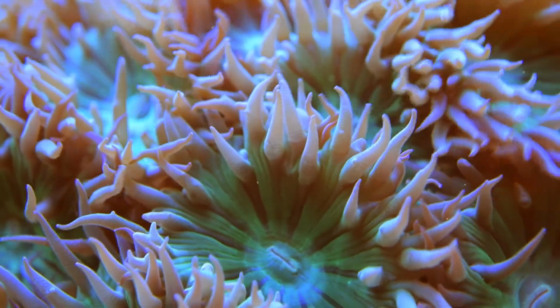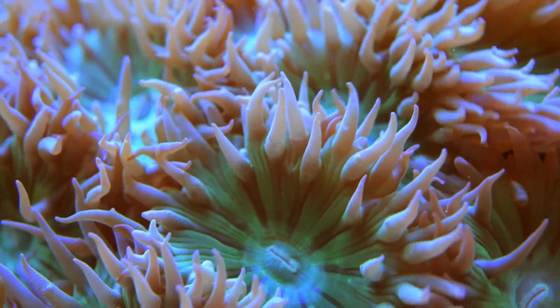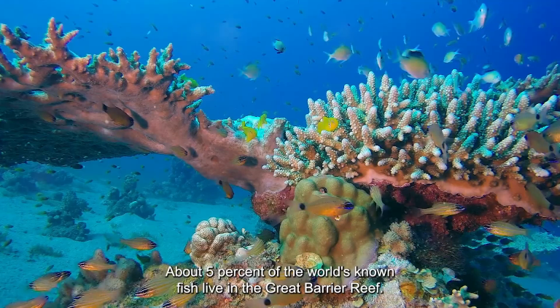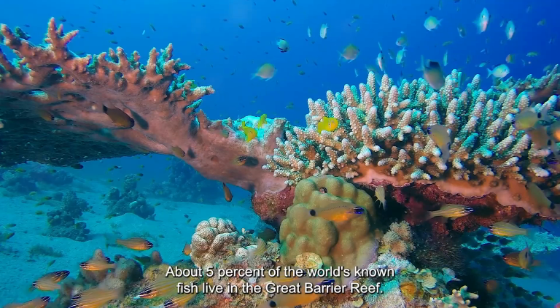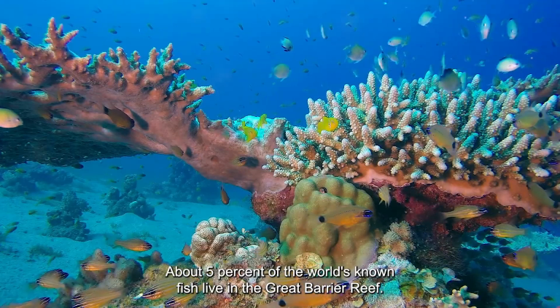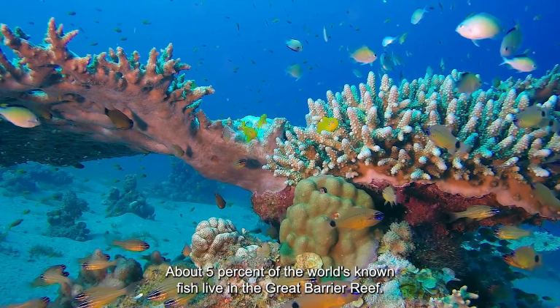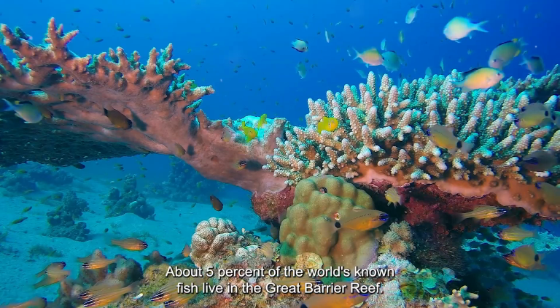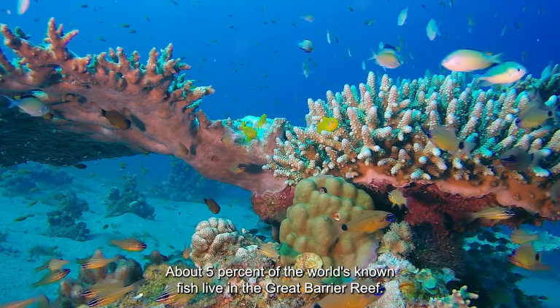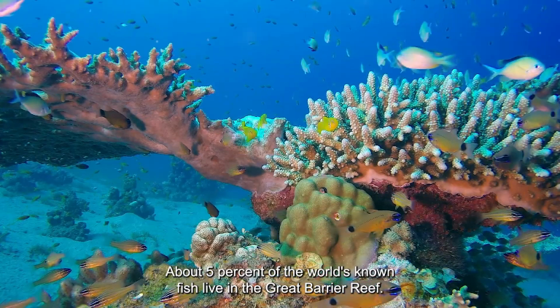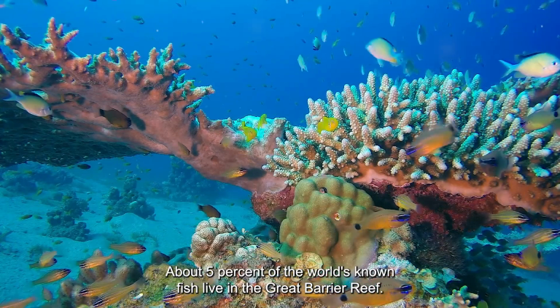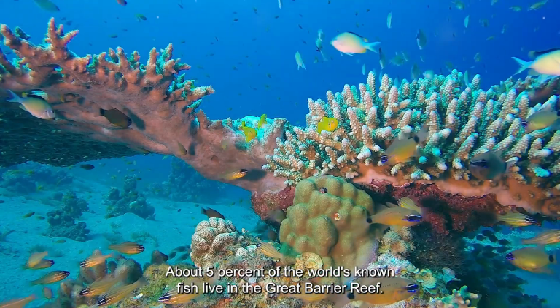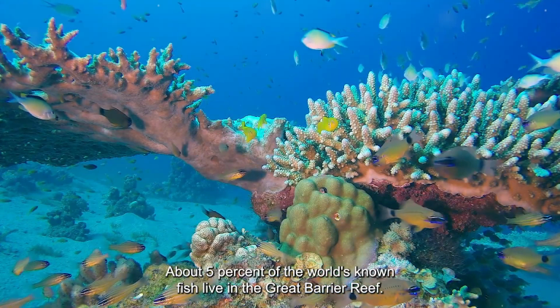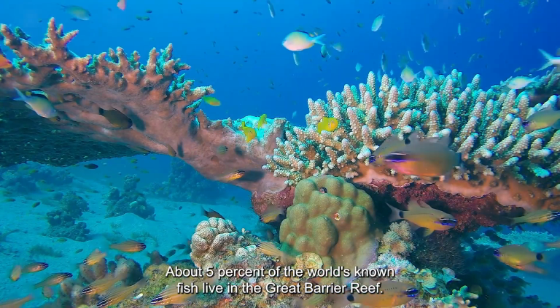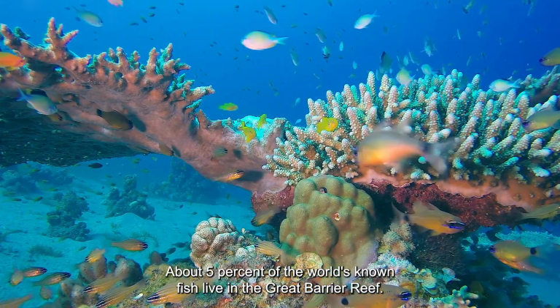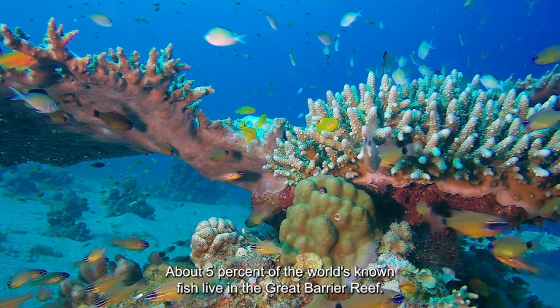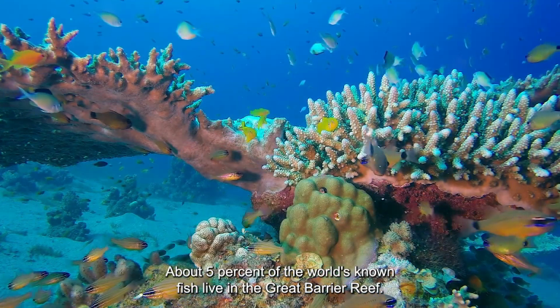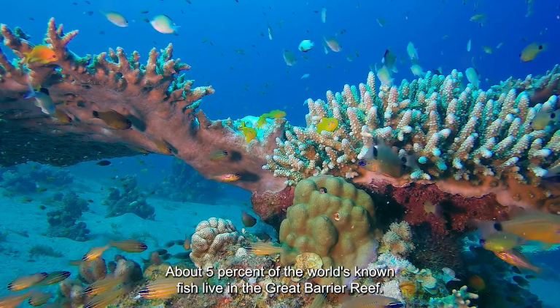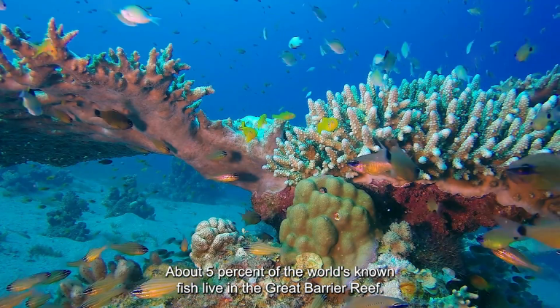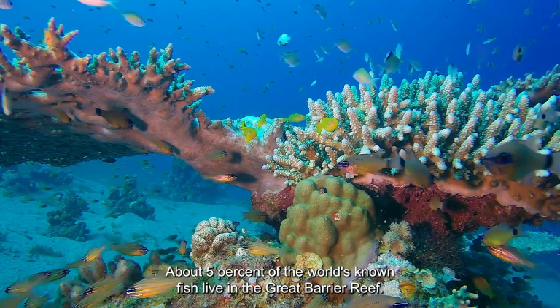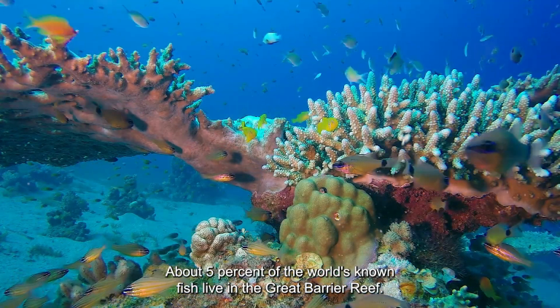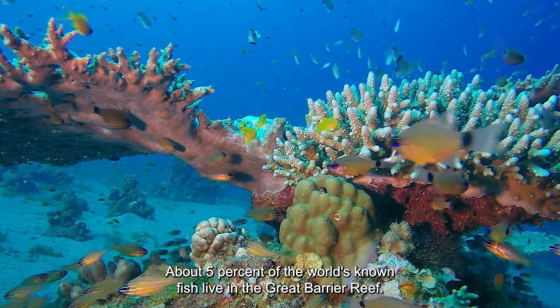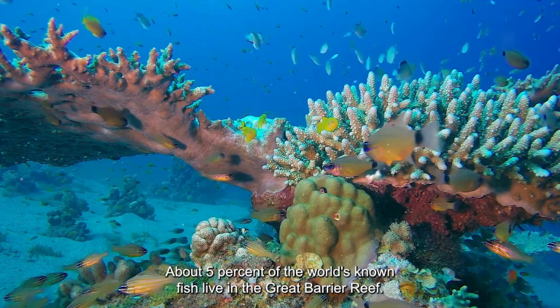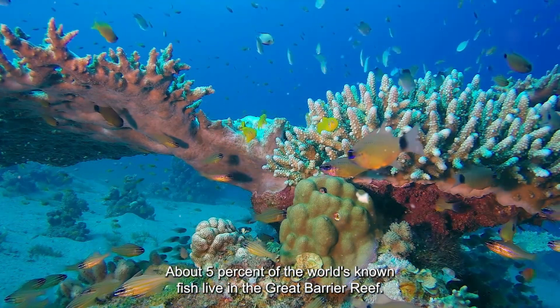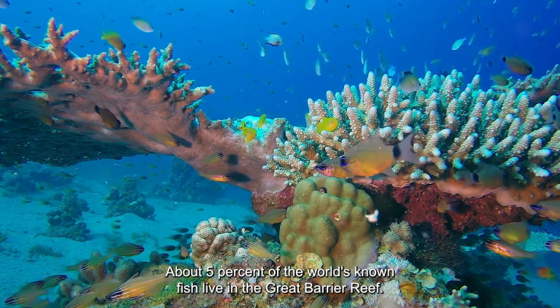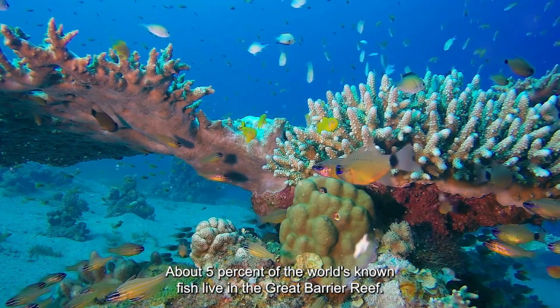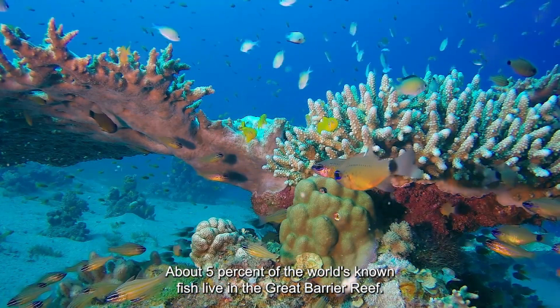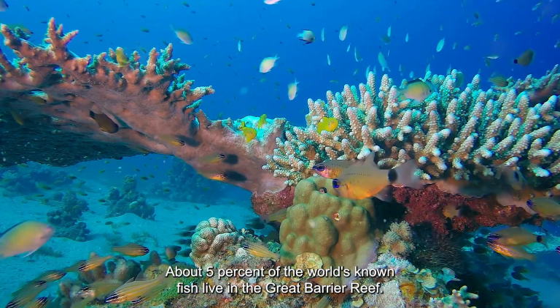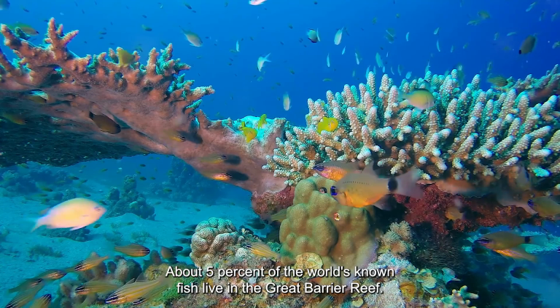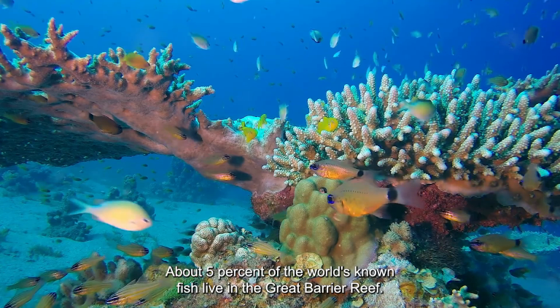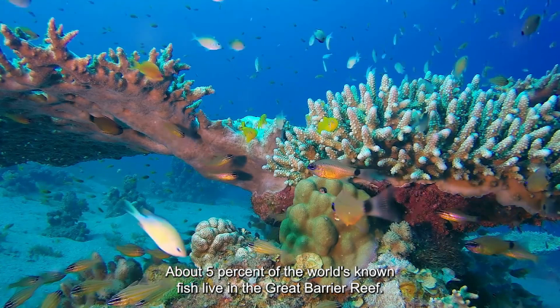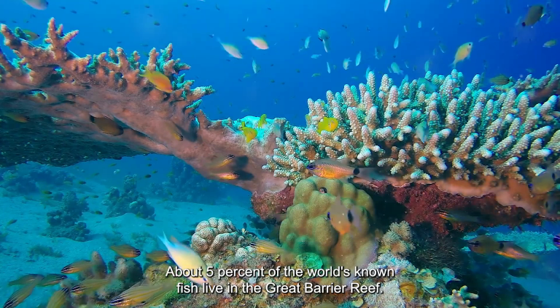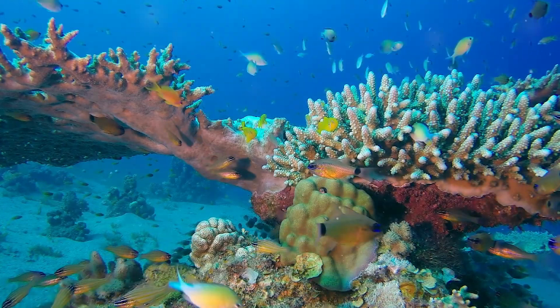About five percent of the world's known fish species live in the Great Barrier Reef.